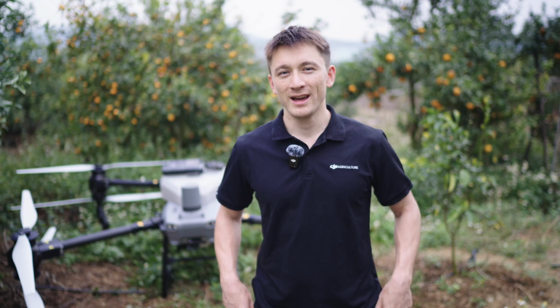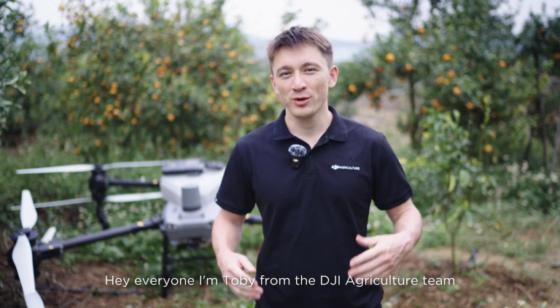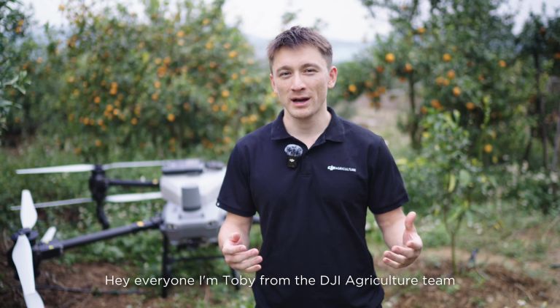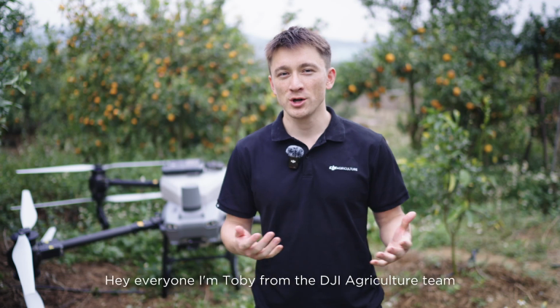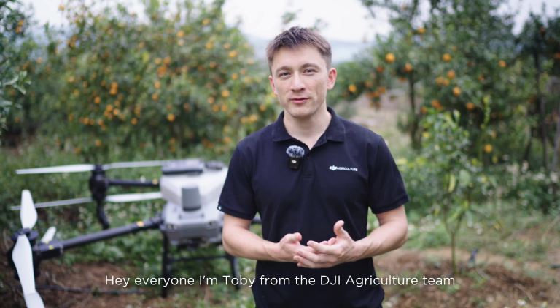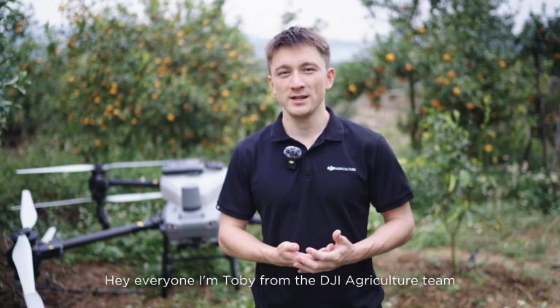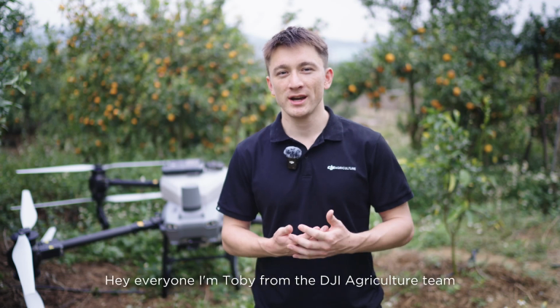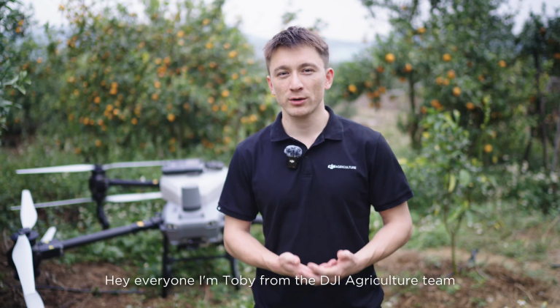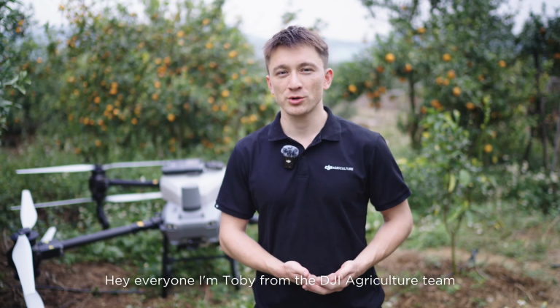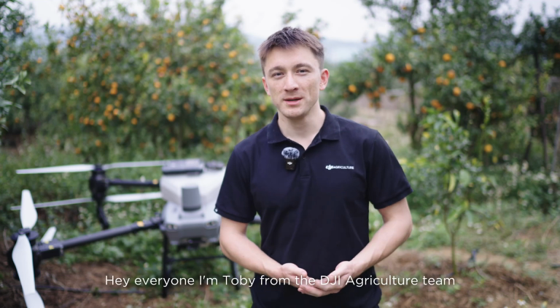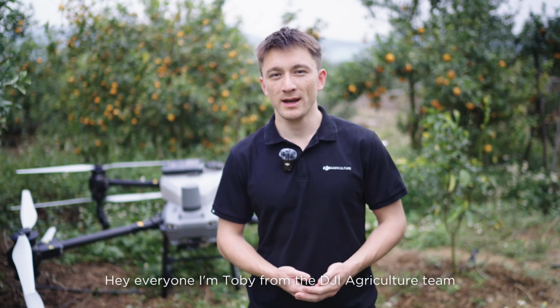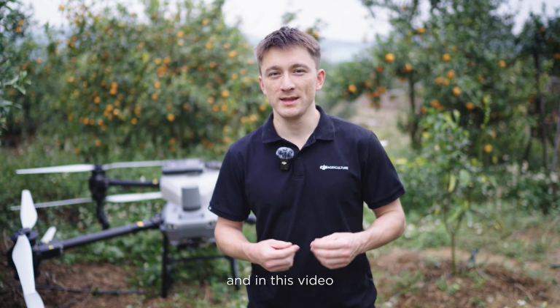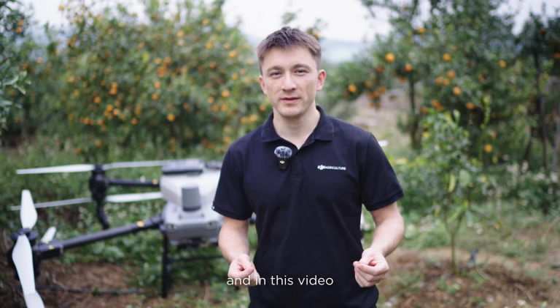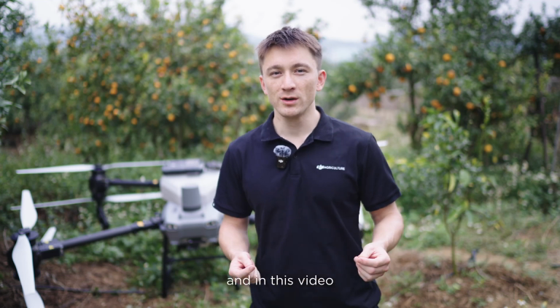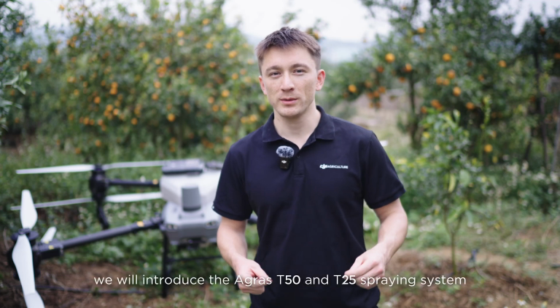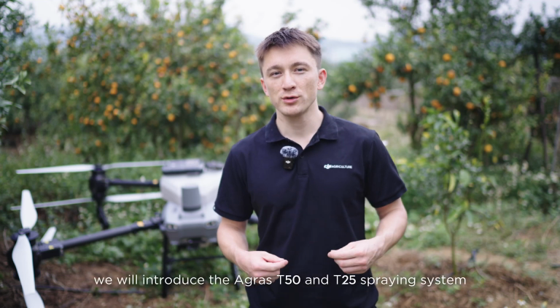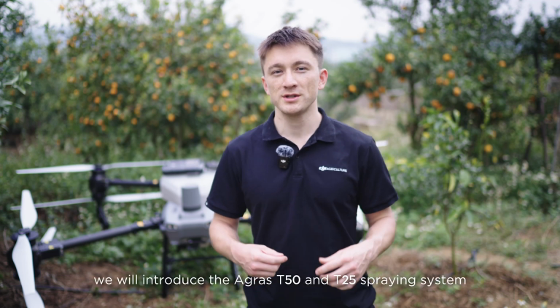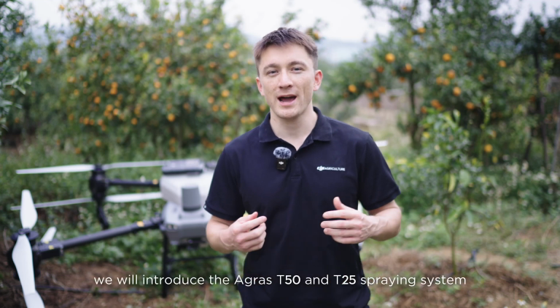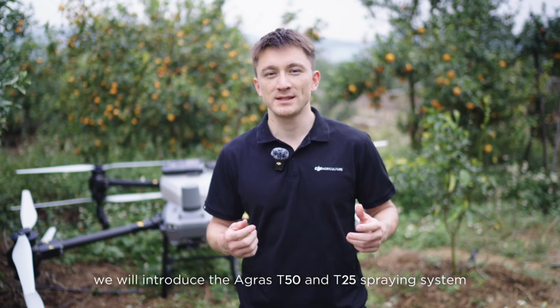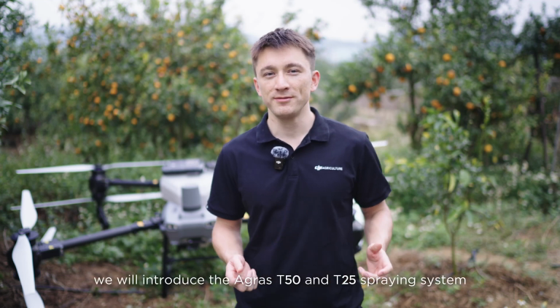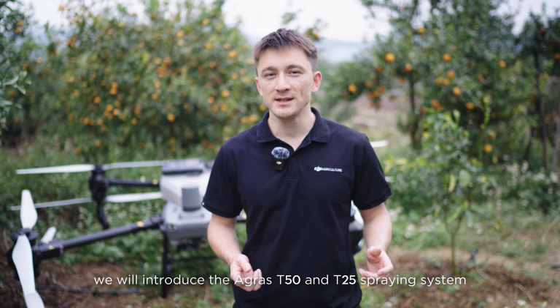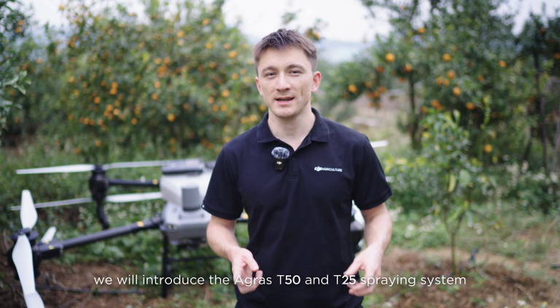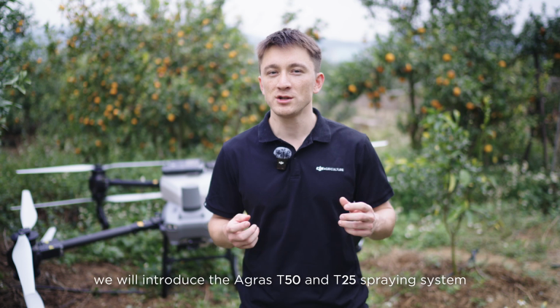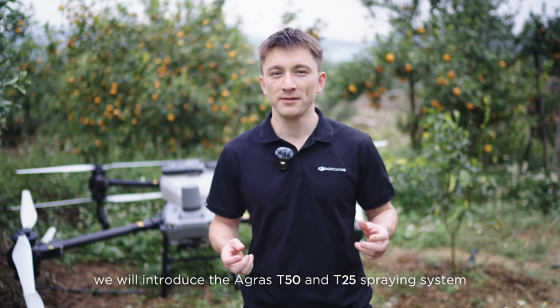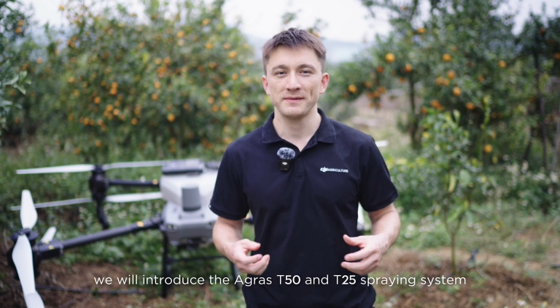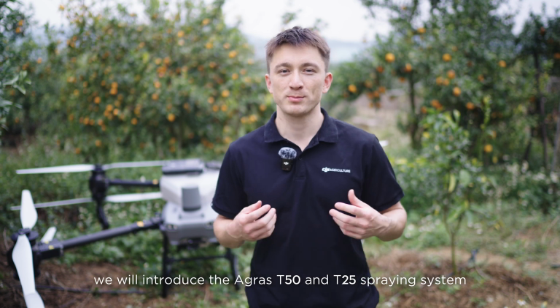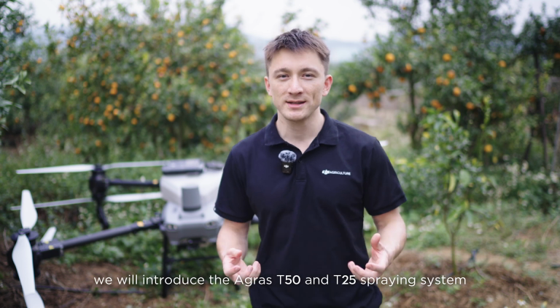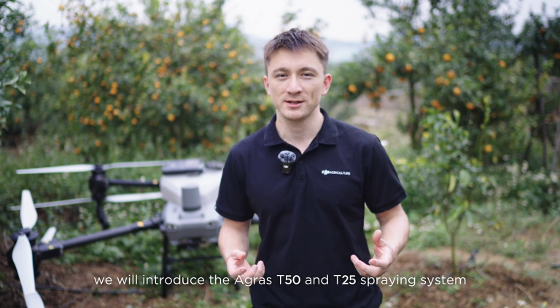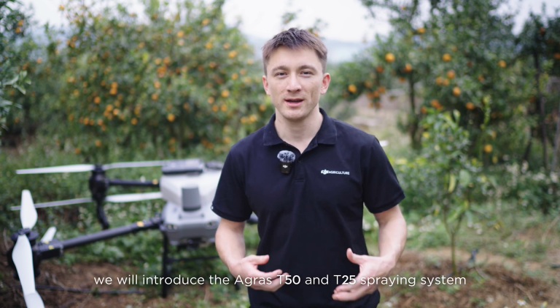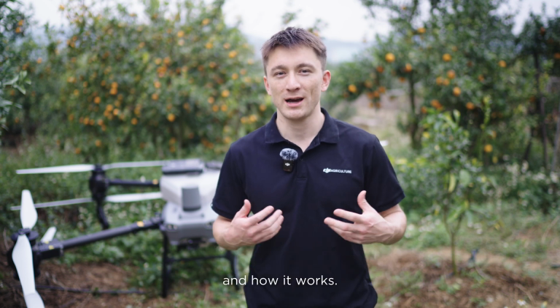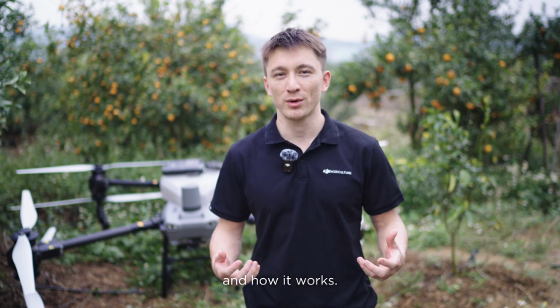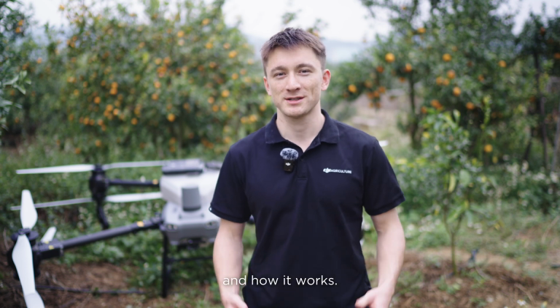Hey everyone, I'm Toby from the DJI Agriculture team. In this video we will introduce the Agris T50 and T25 spraying system and how it works.